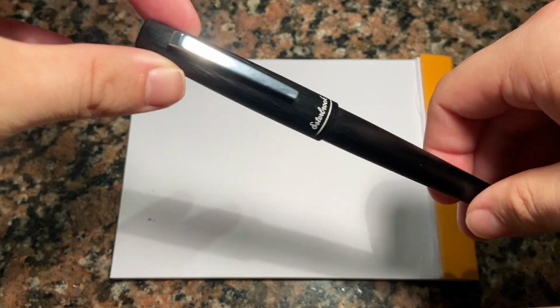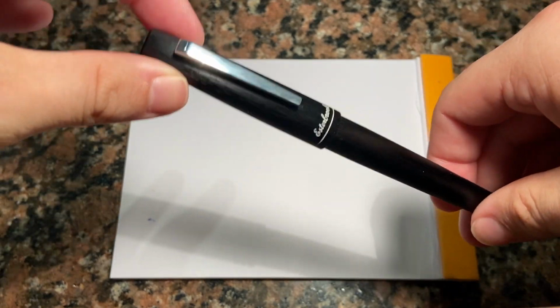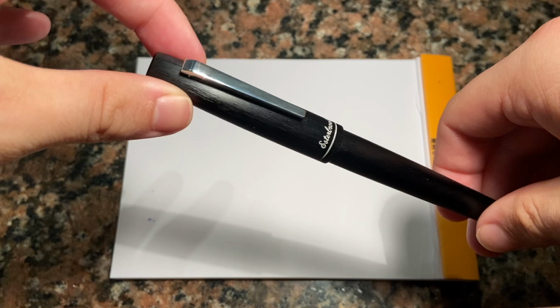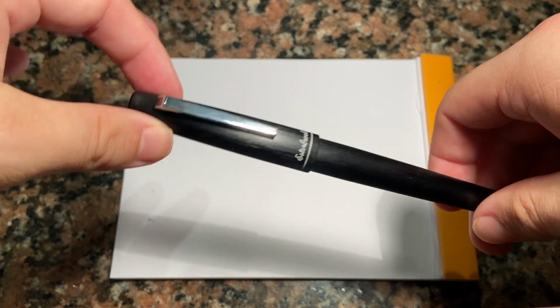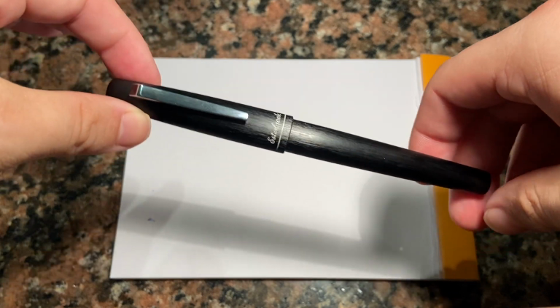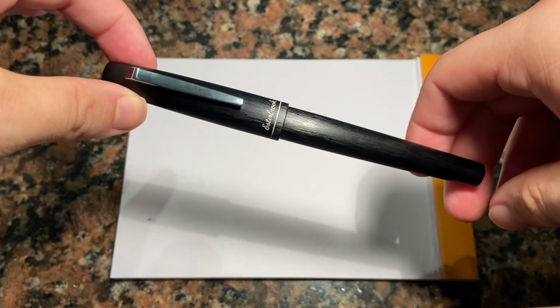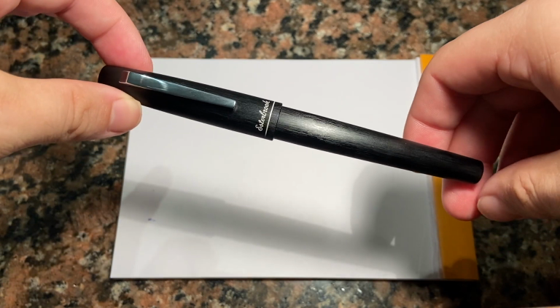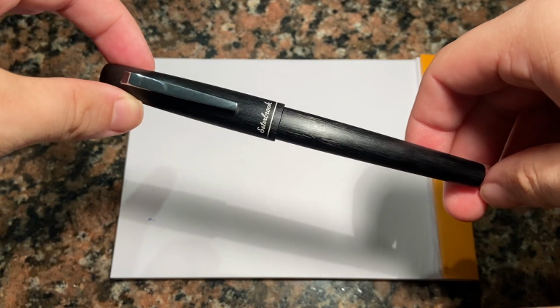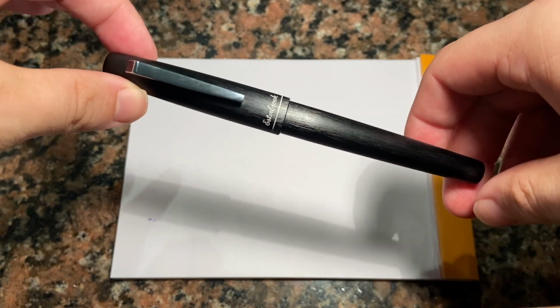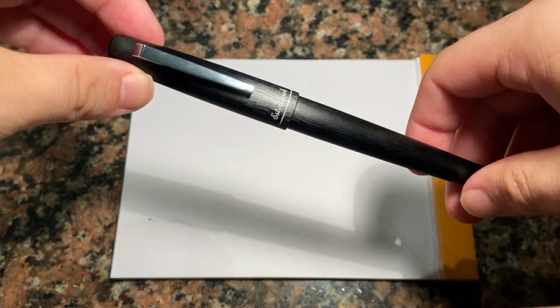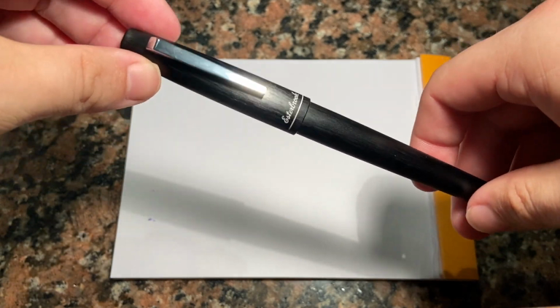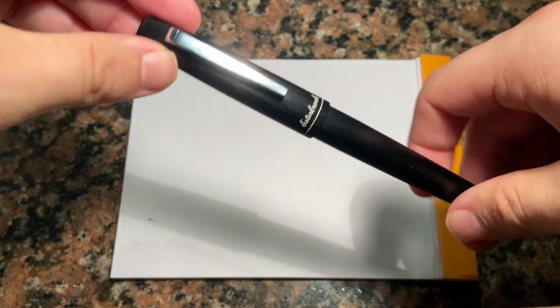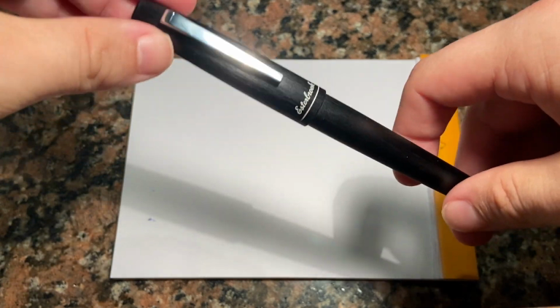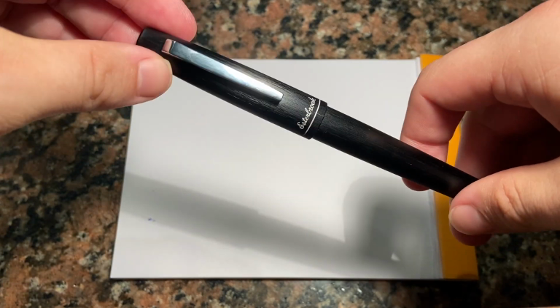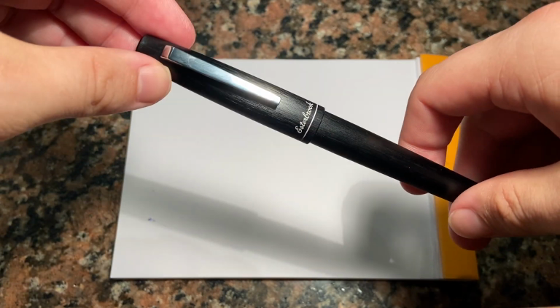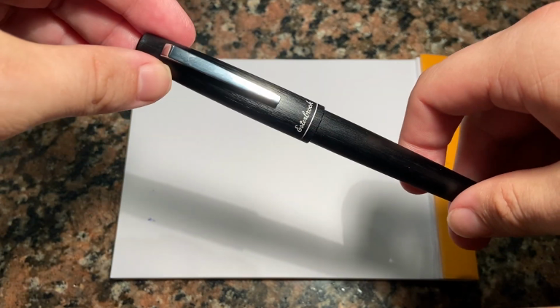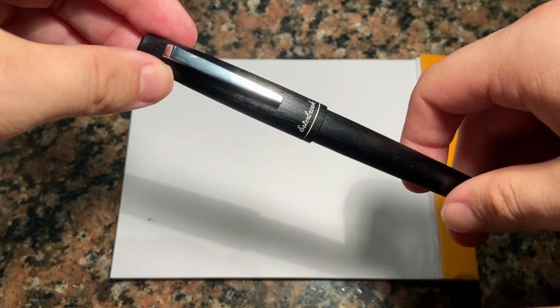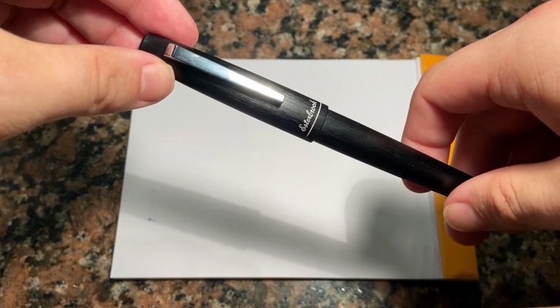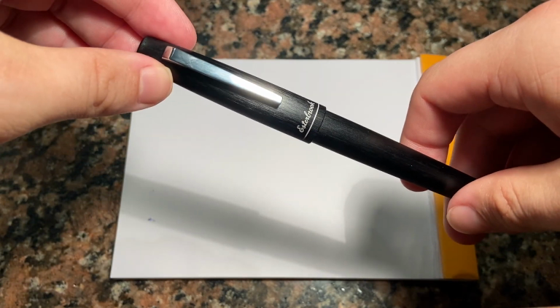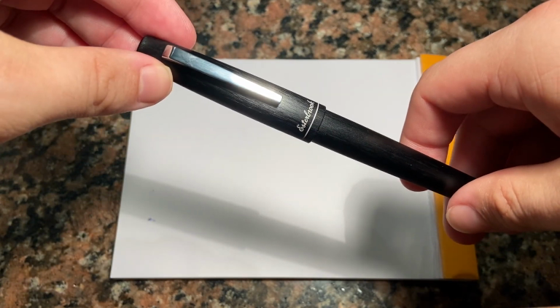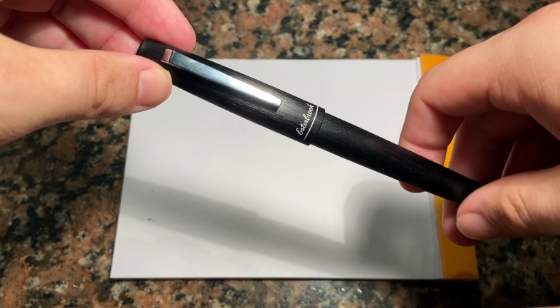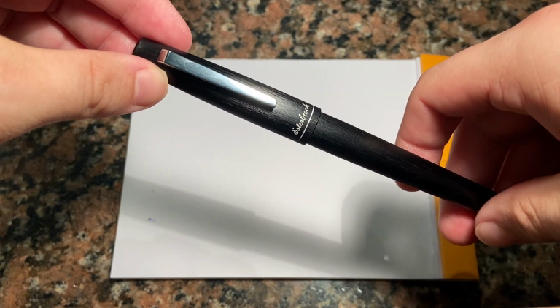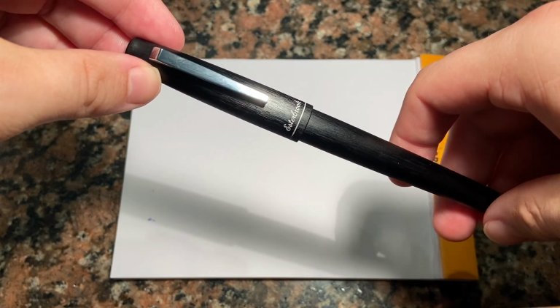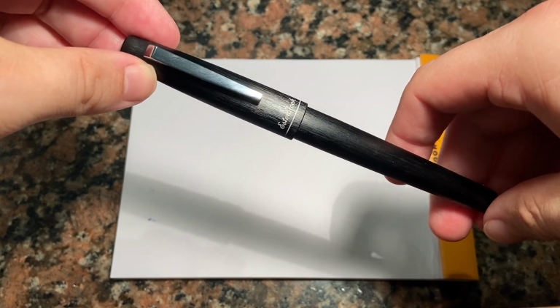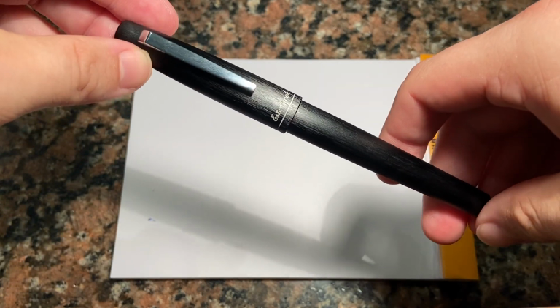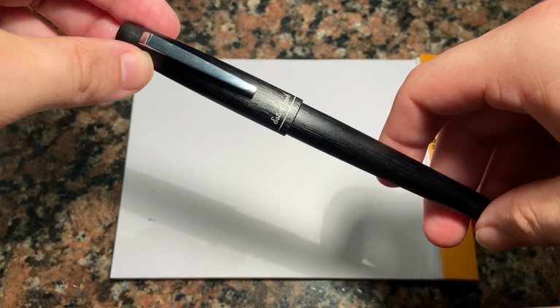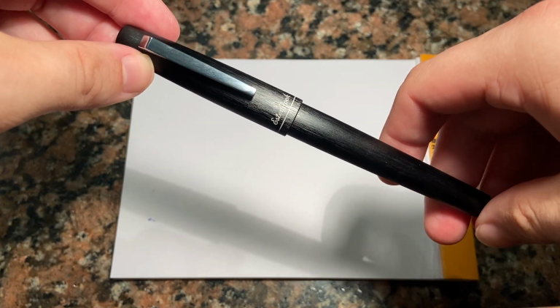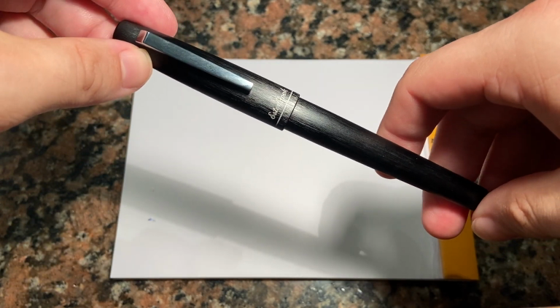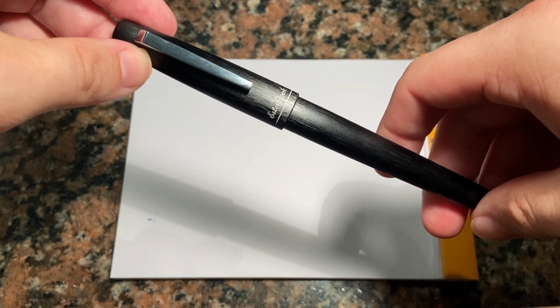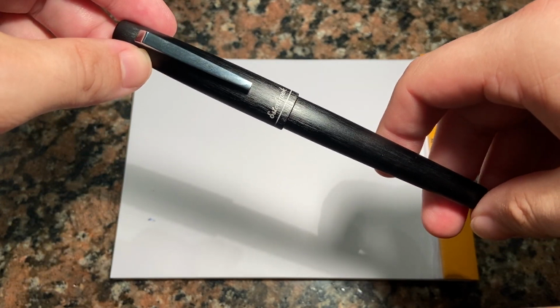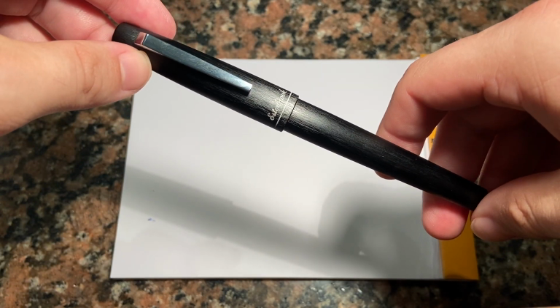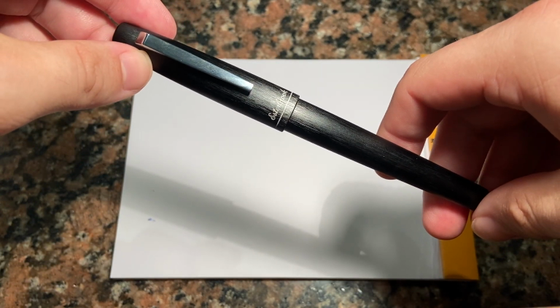Let's talk about the pen. We'll show the parts and all that sort of stuff. I'll do a writing sample and then we can talk a little bit about what I like and what I don't like.